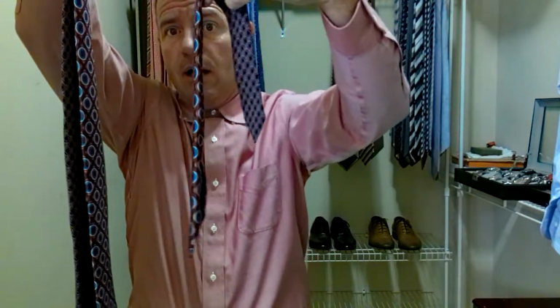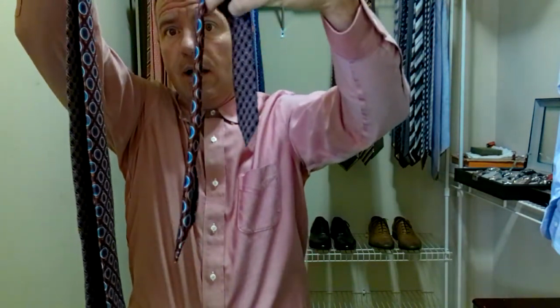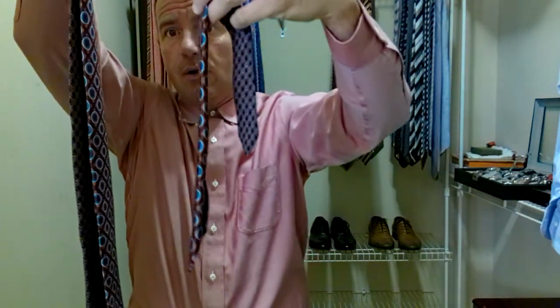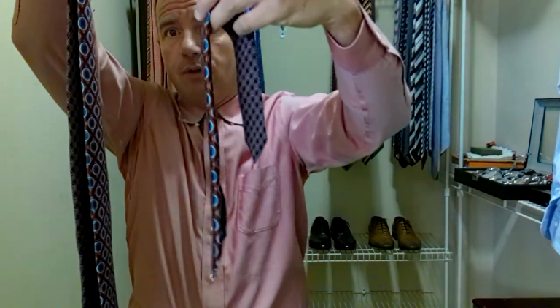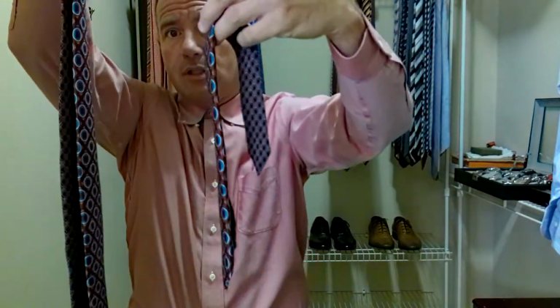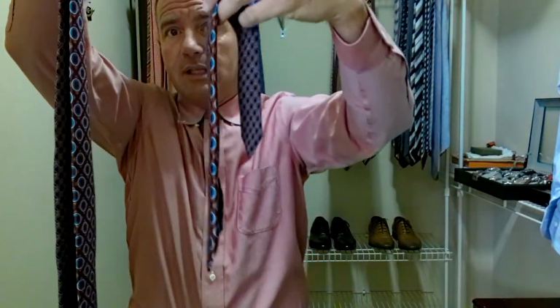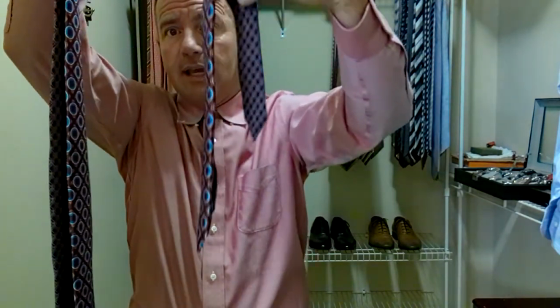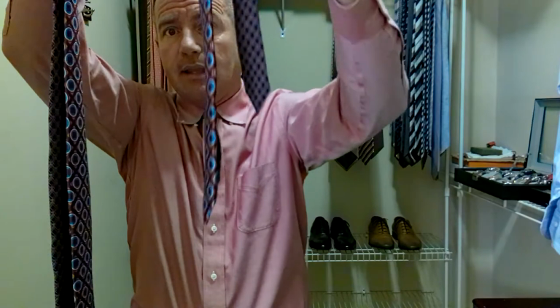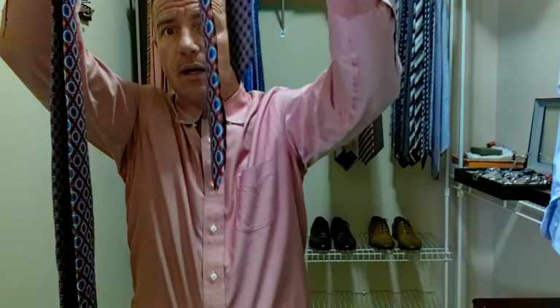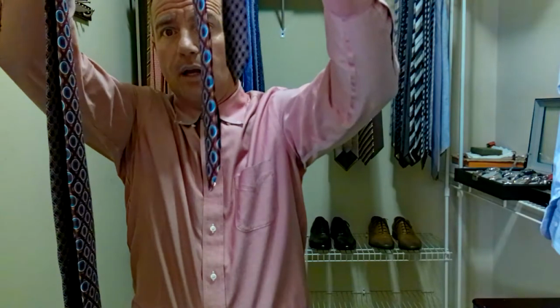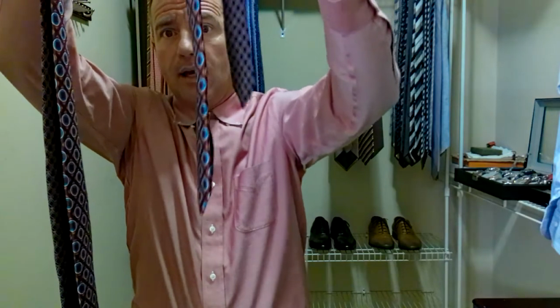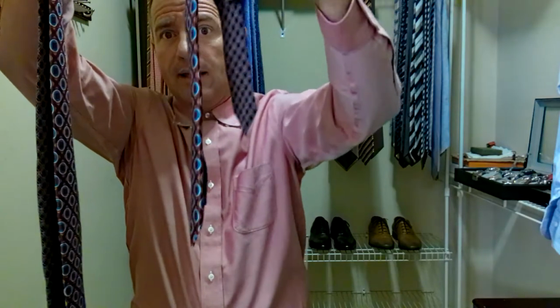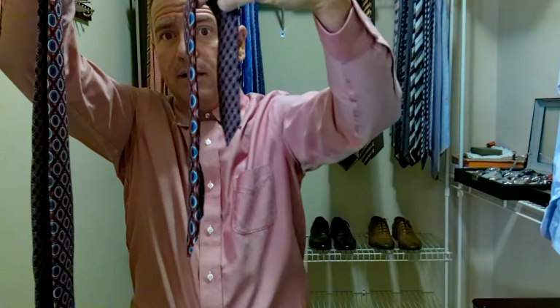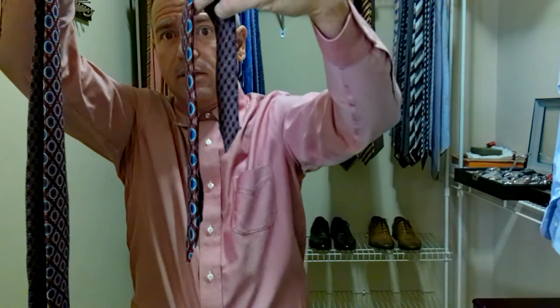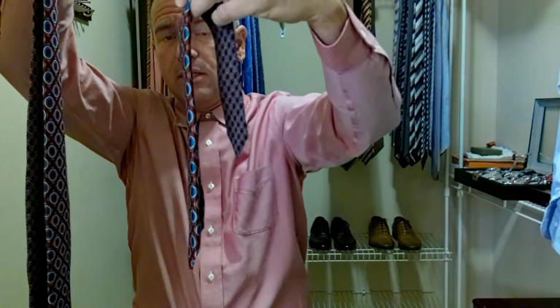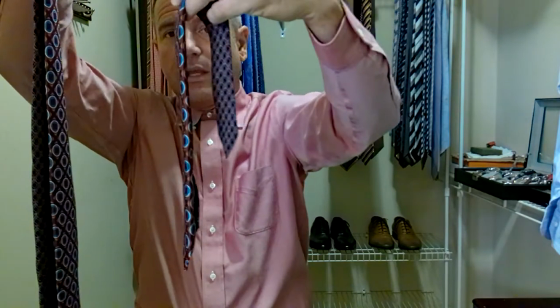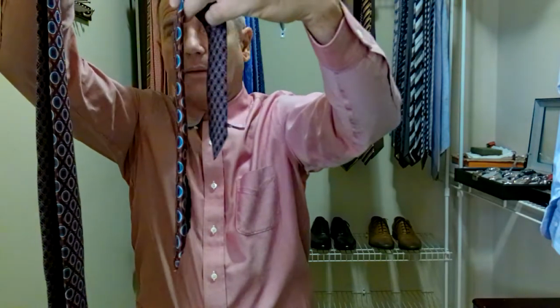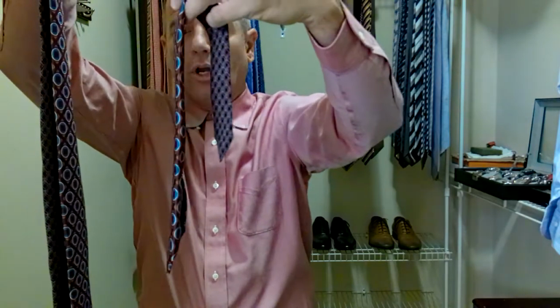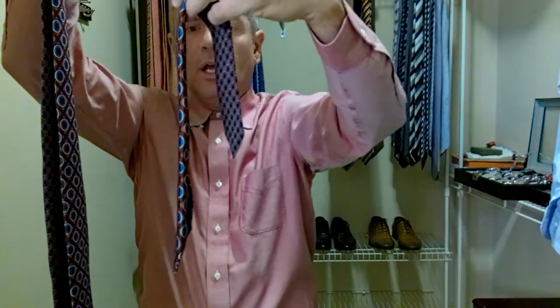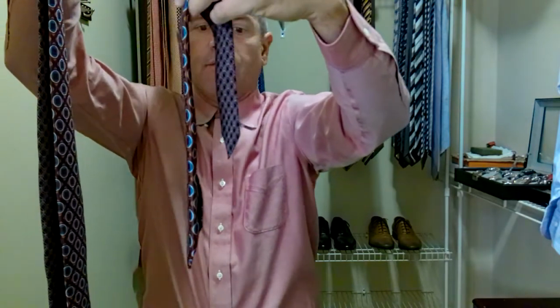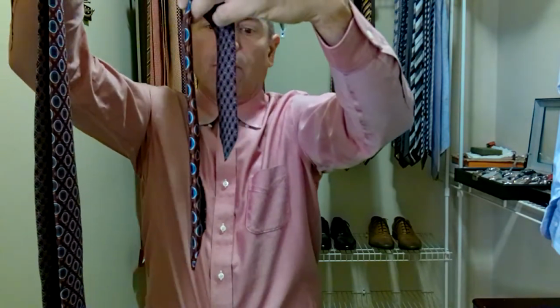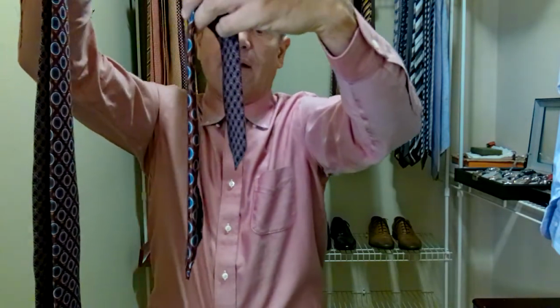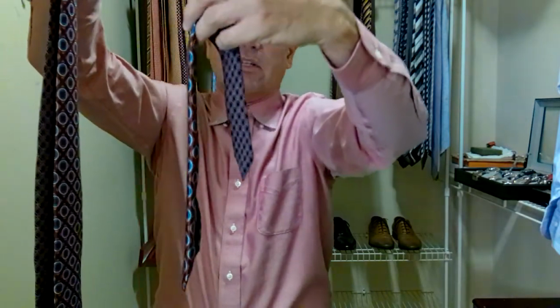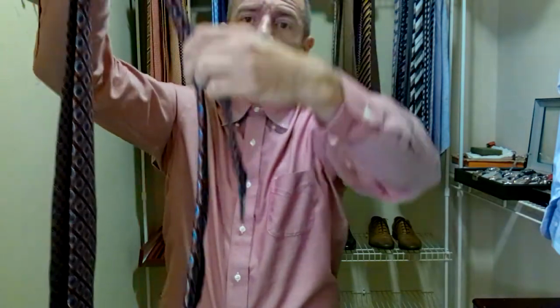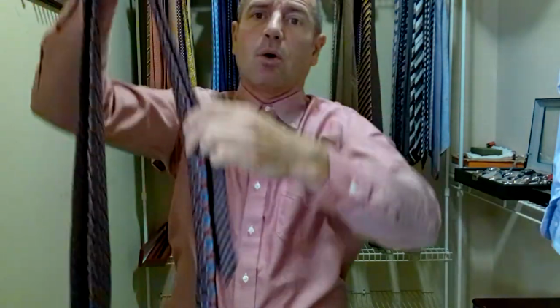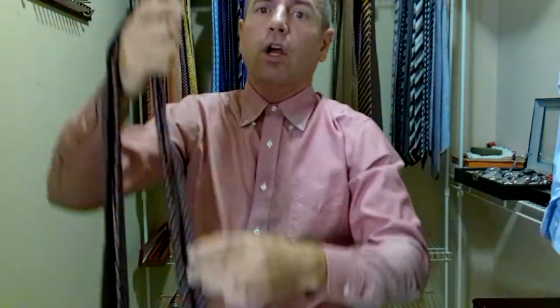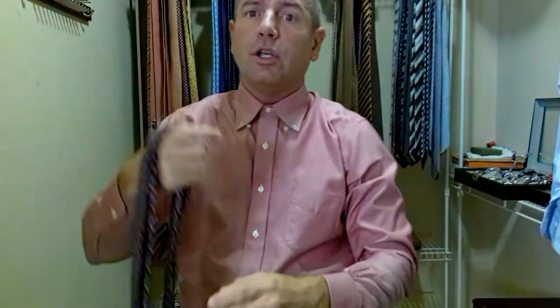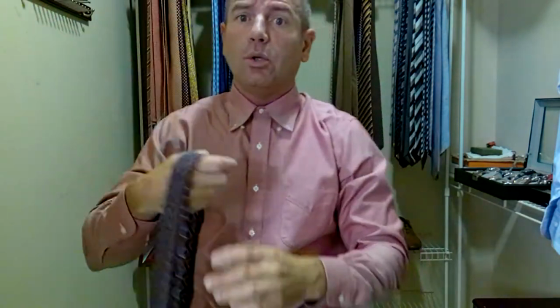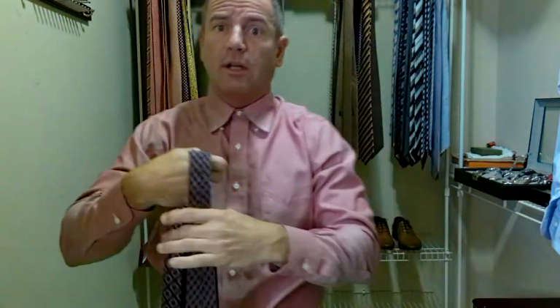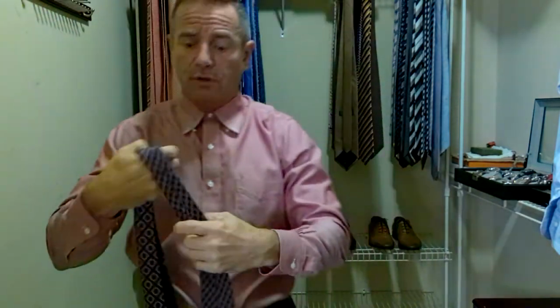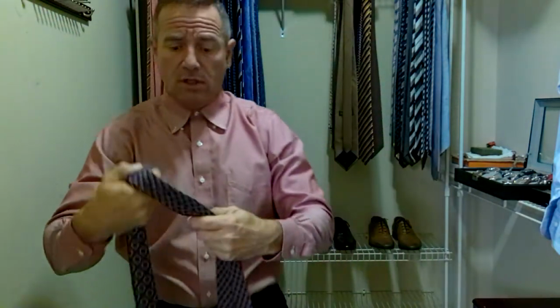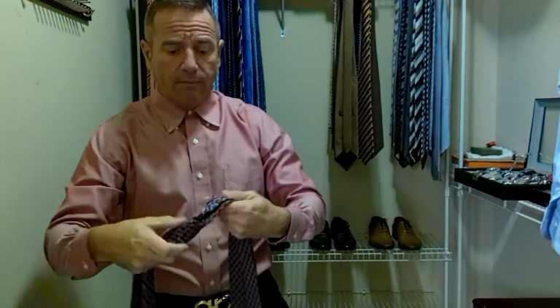I don't know if you can see that there — yeah, you can see it on the camera. Four or five inches longer. Huge difference in that.